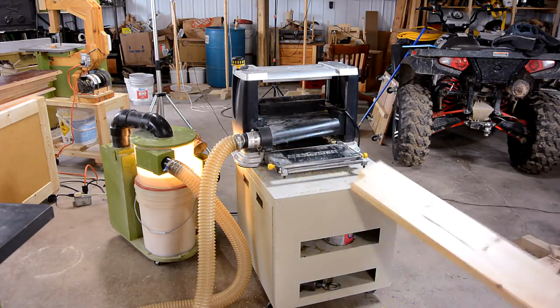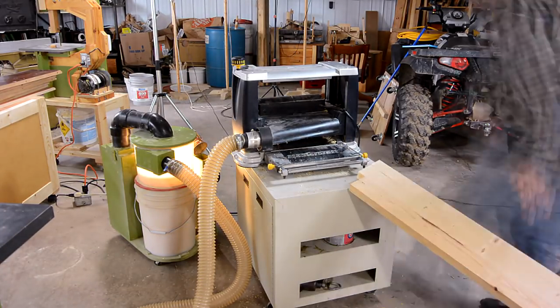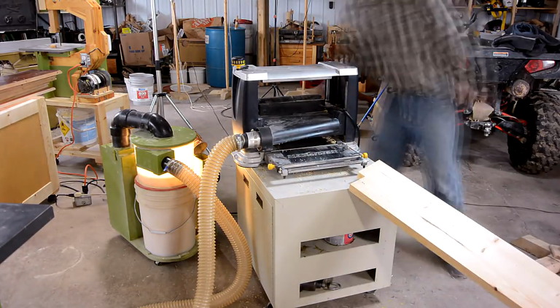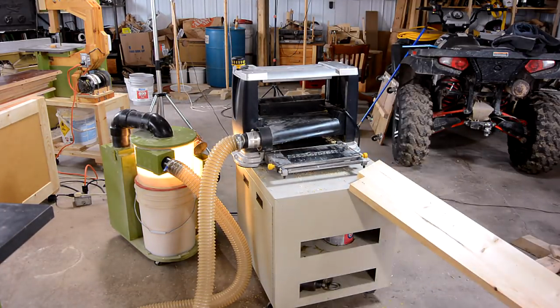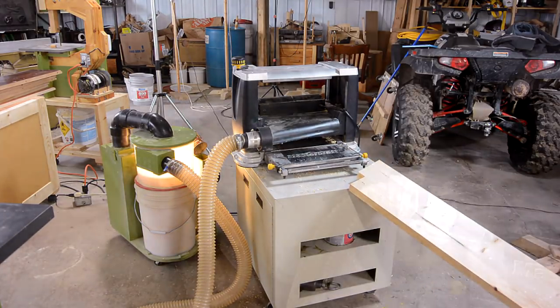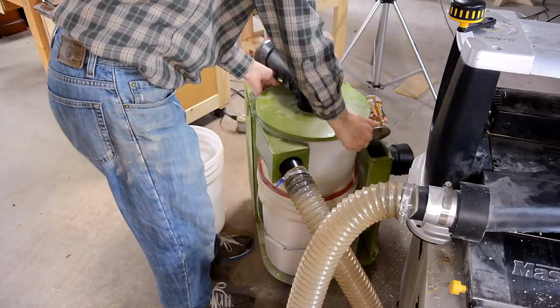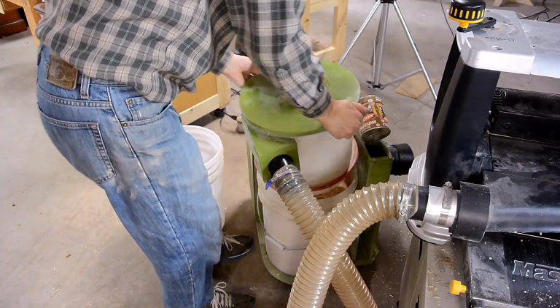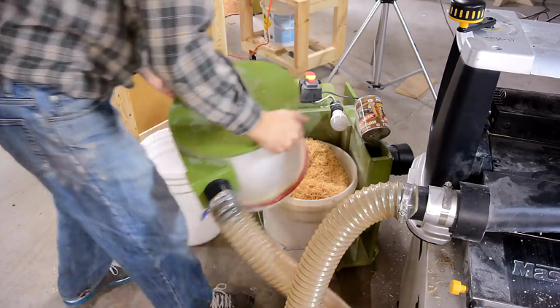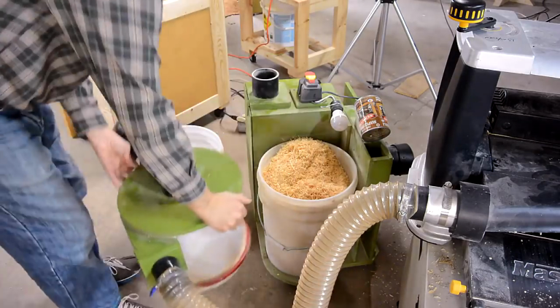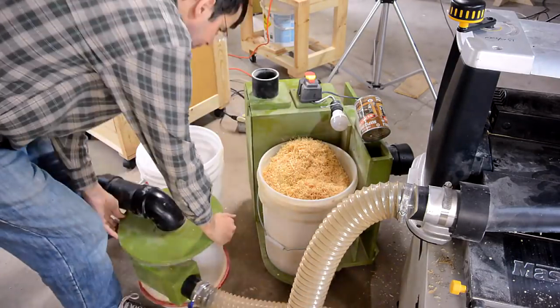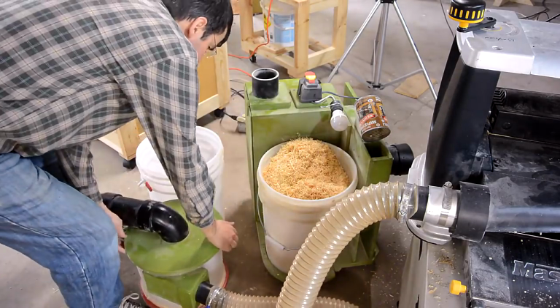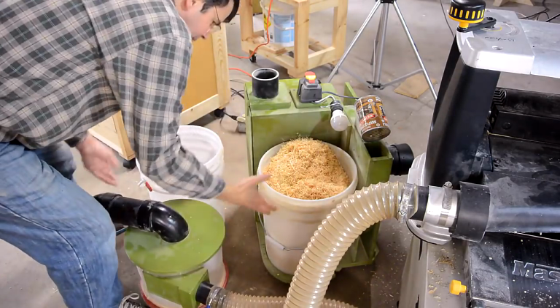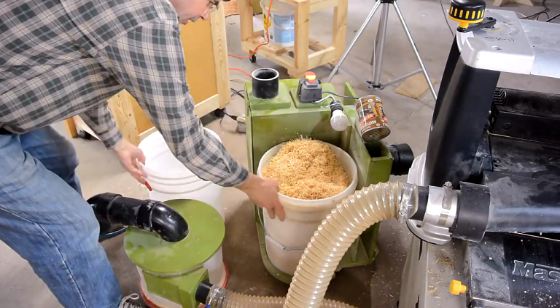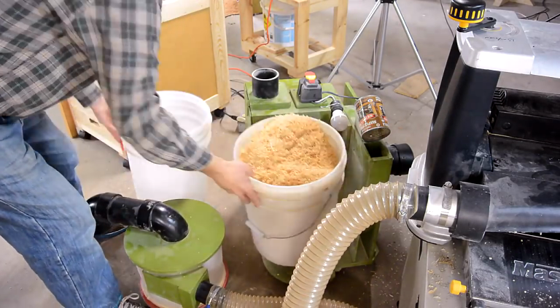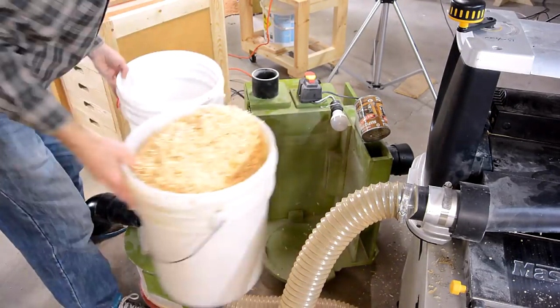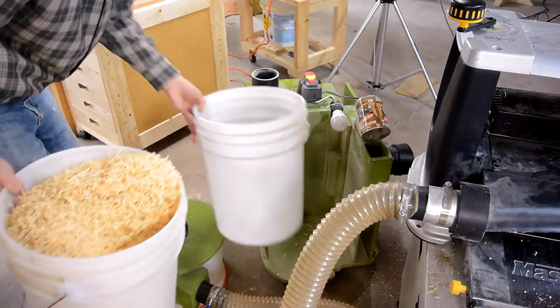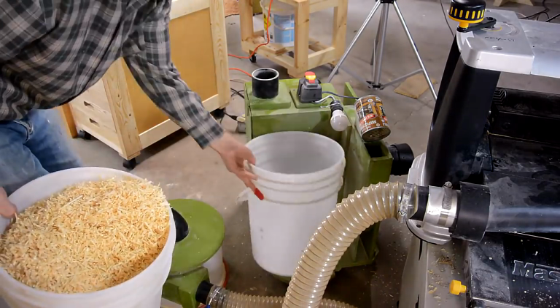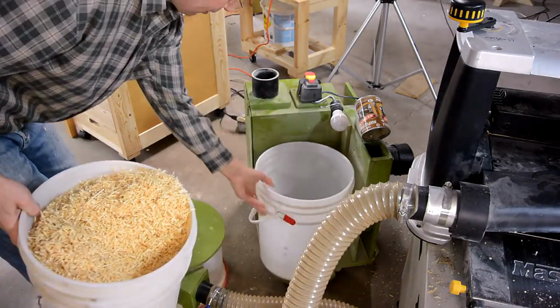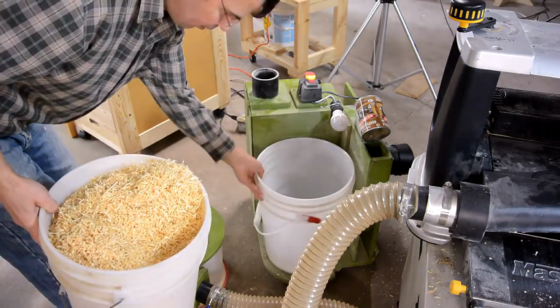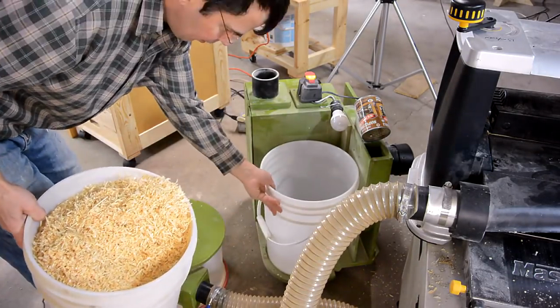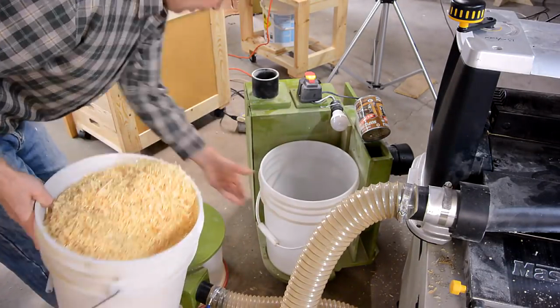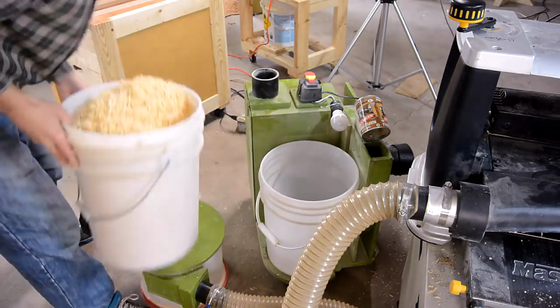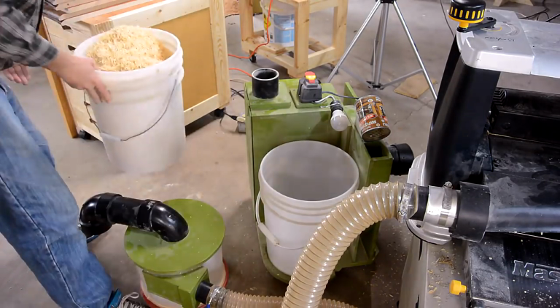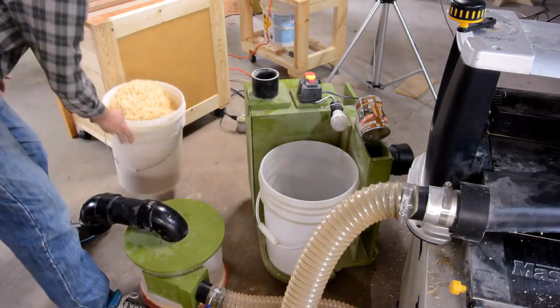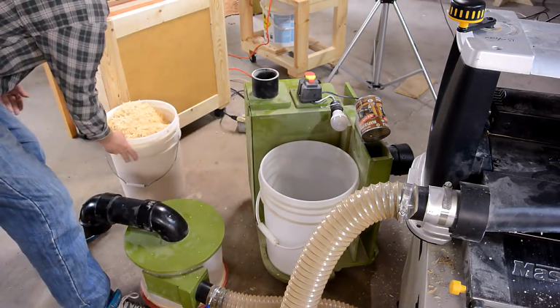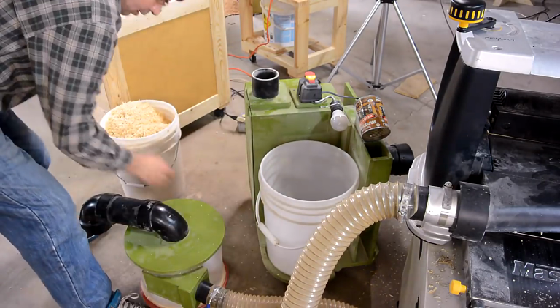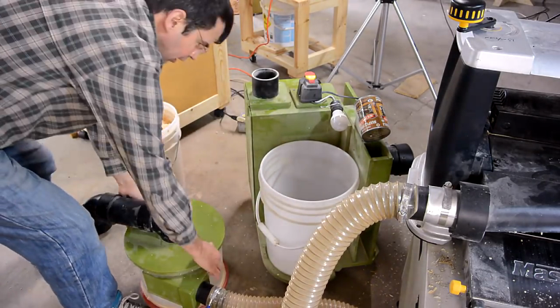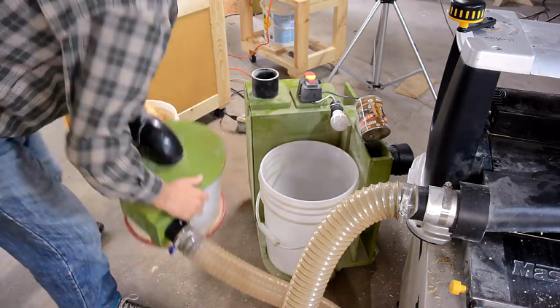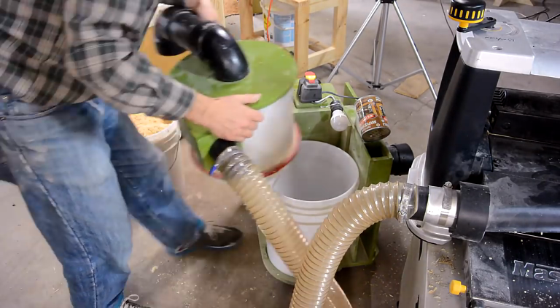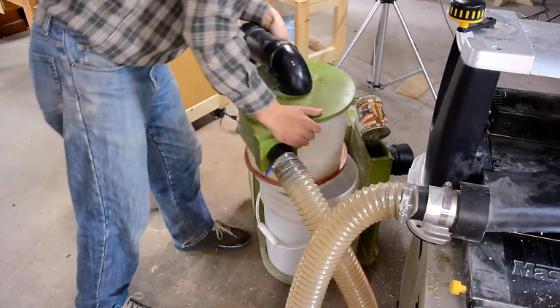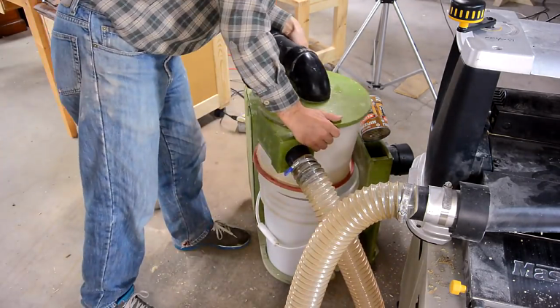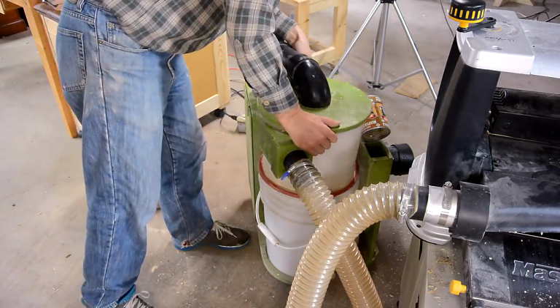The dust collector bucket is full already. The only saving grace is that I can see it fill up and that it's easy to change.